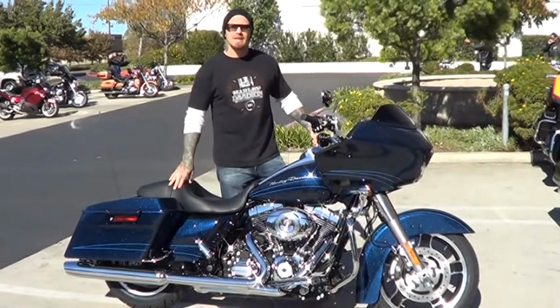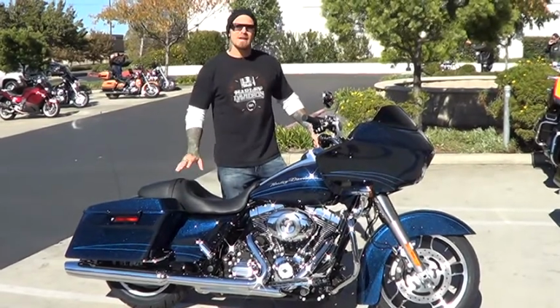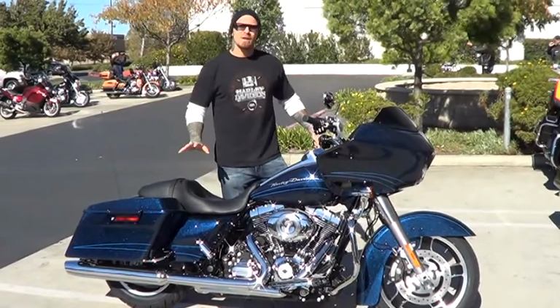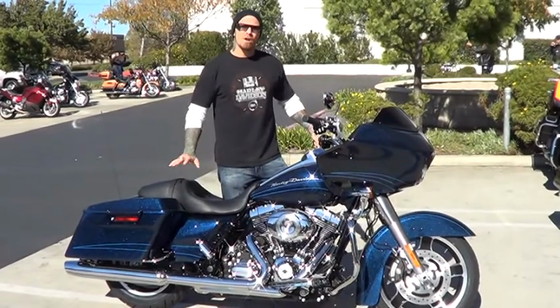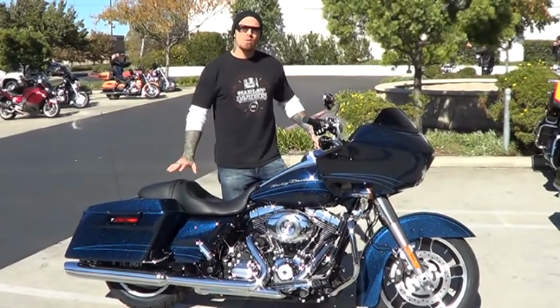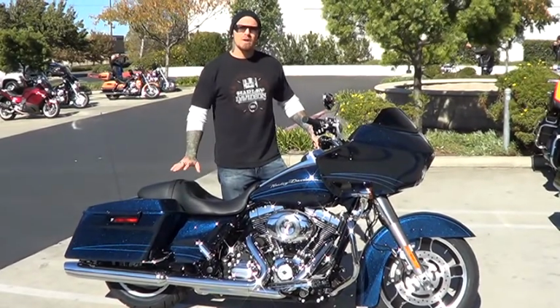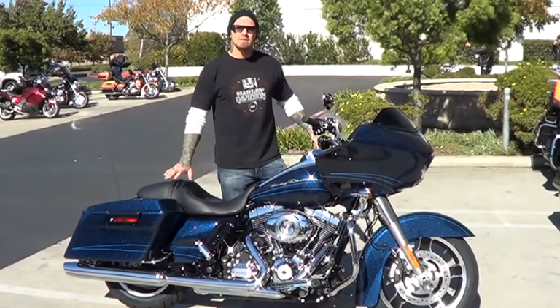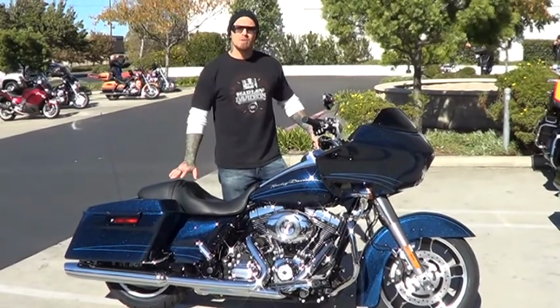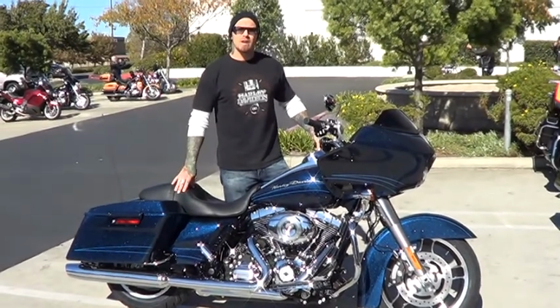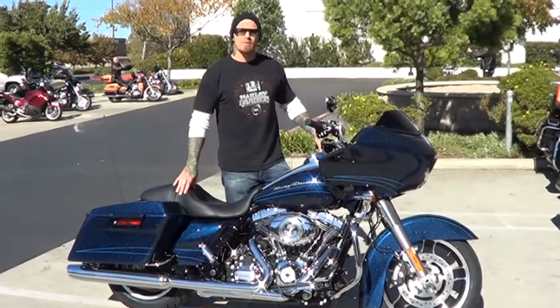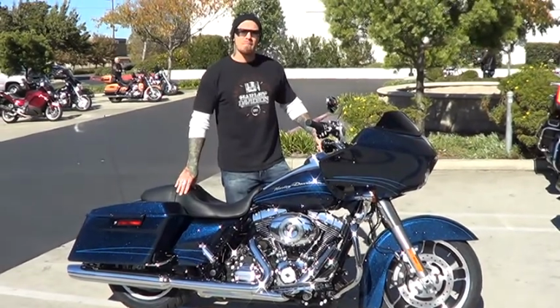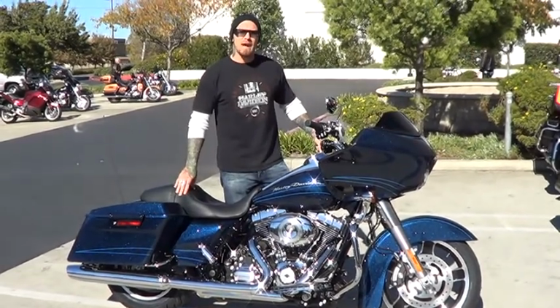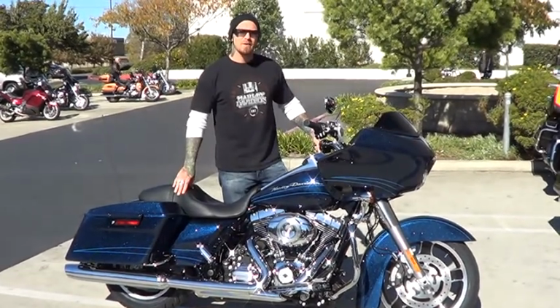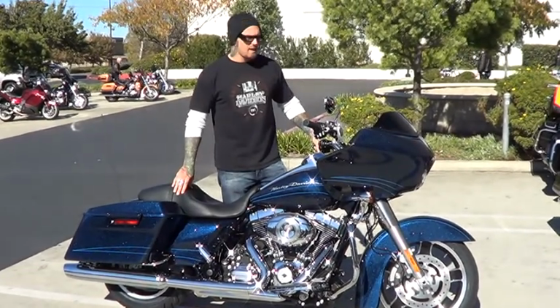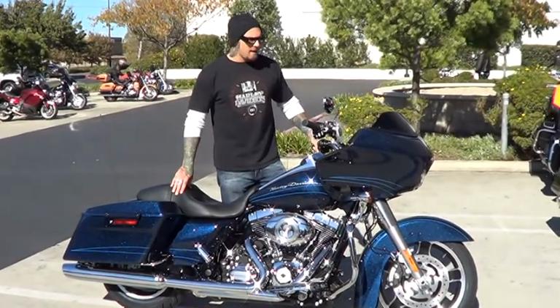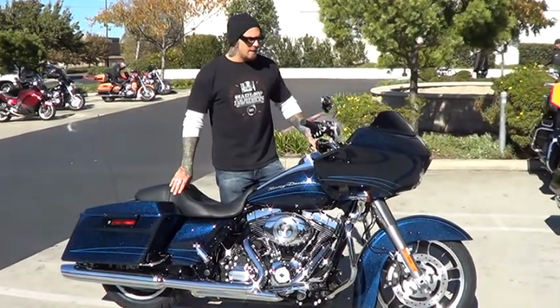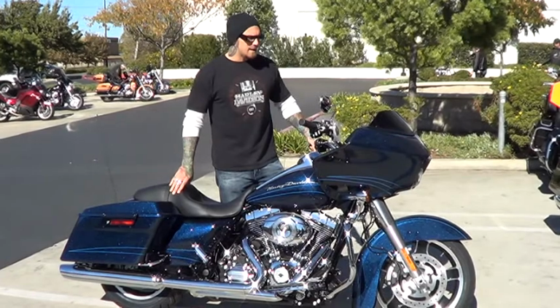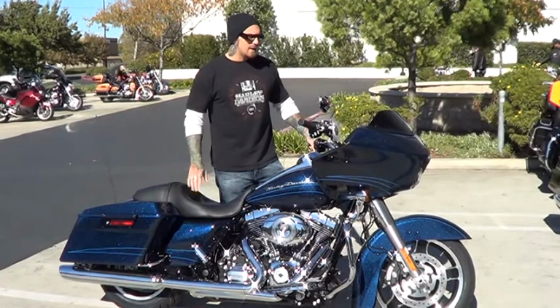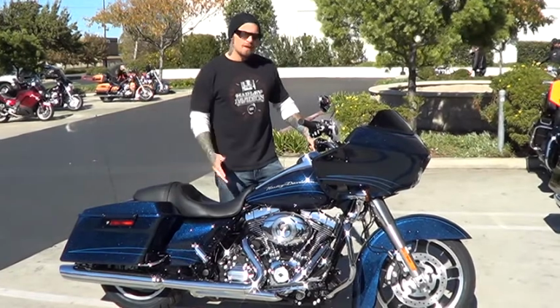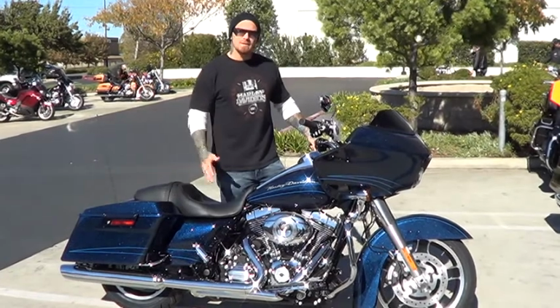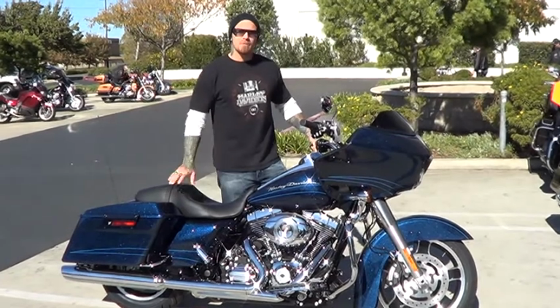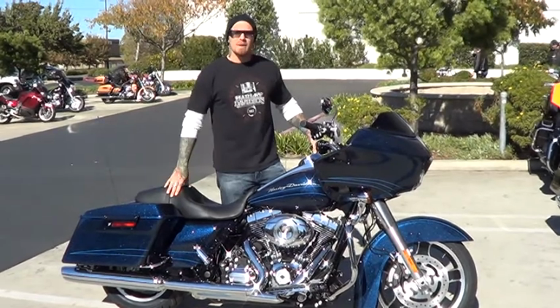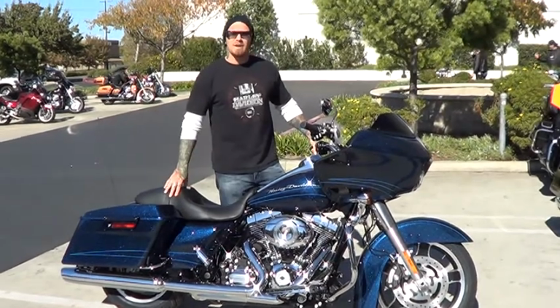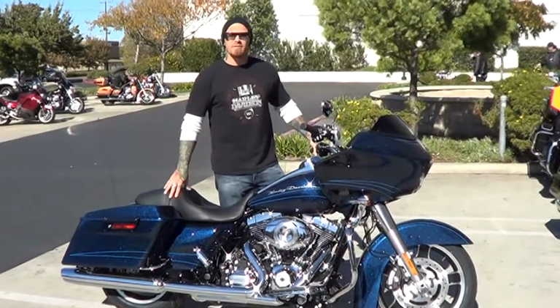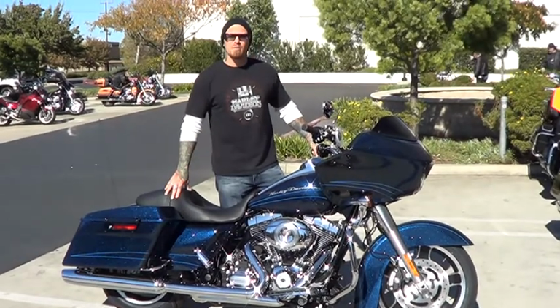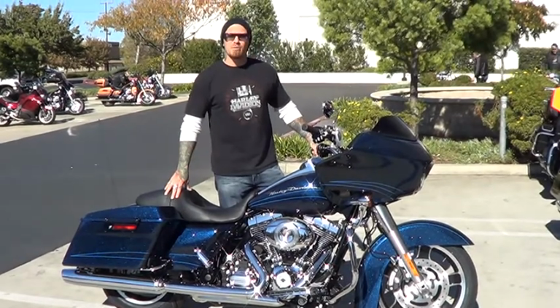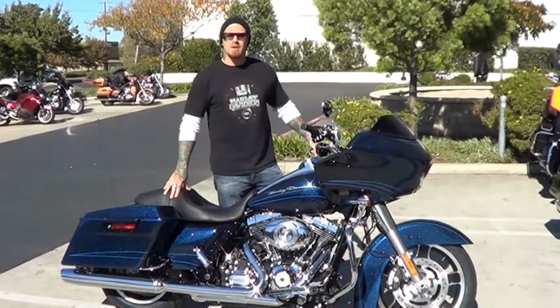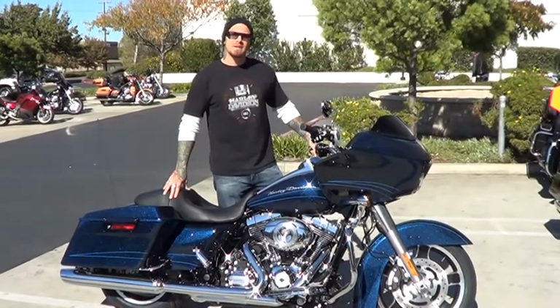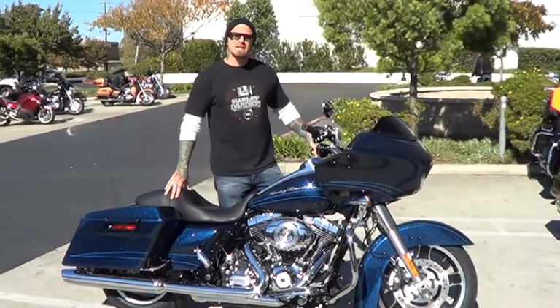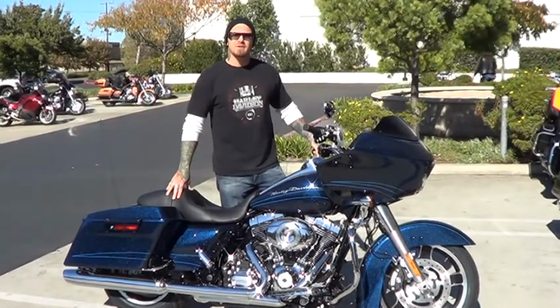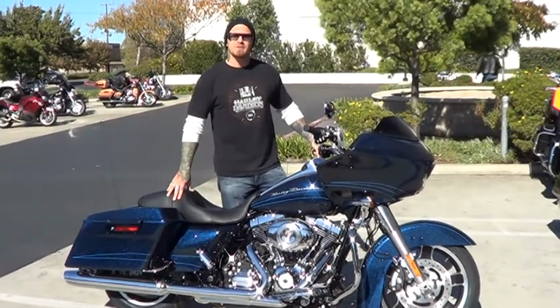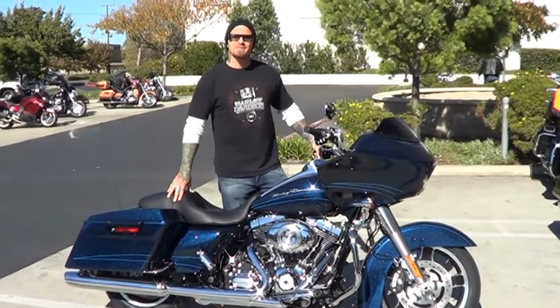It's got that low, custom-looking hot rod bagger. It's here and available for you — come down and take a closer look.